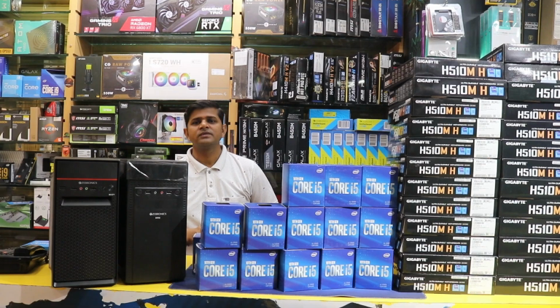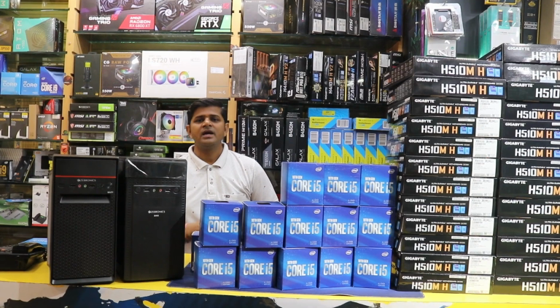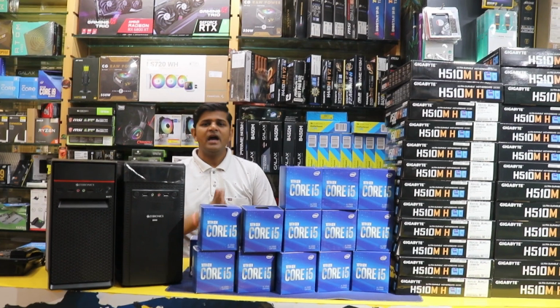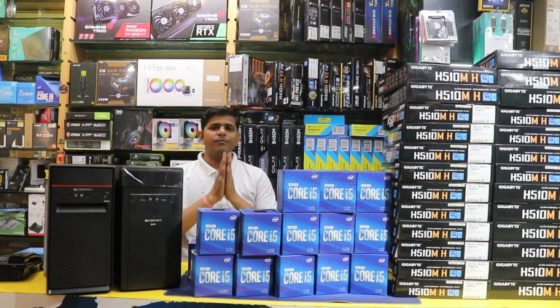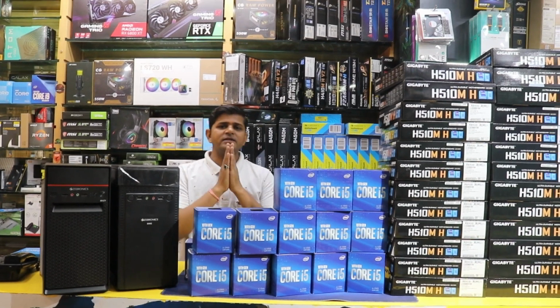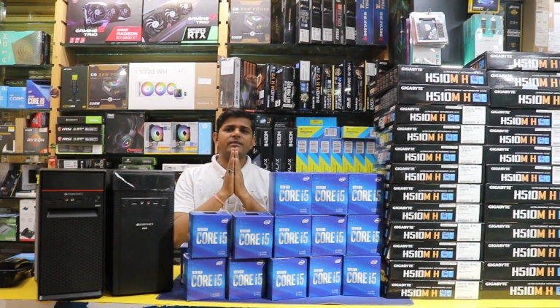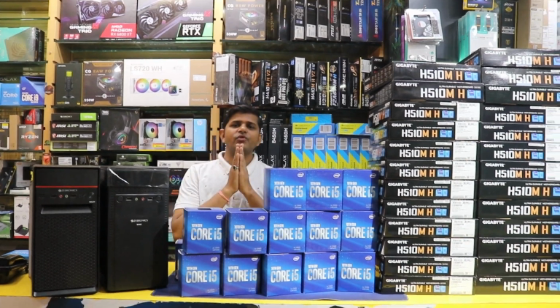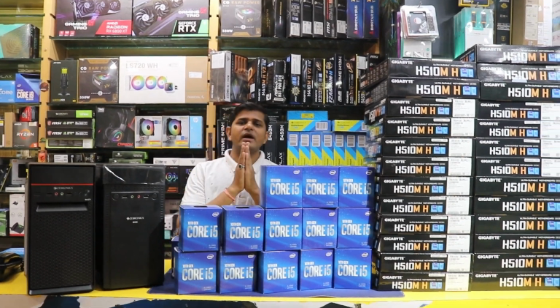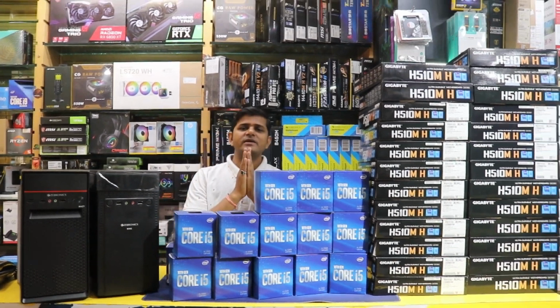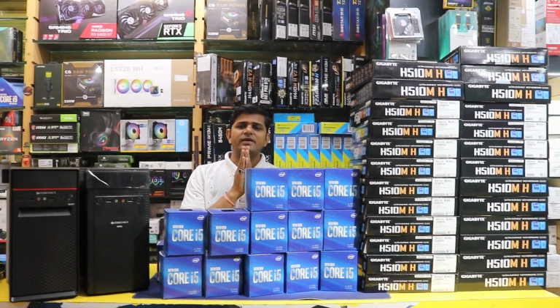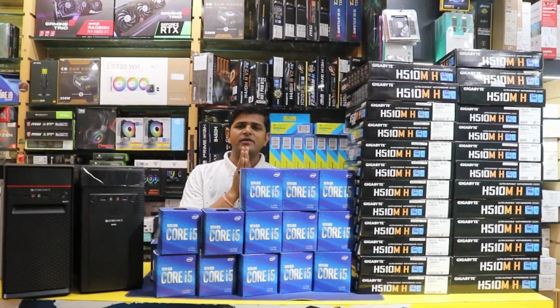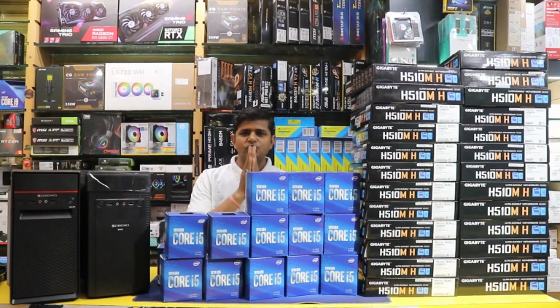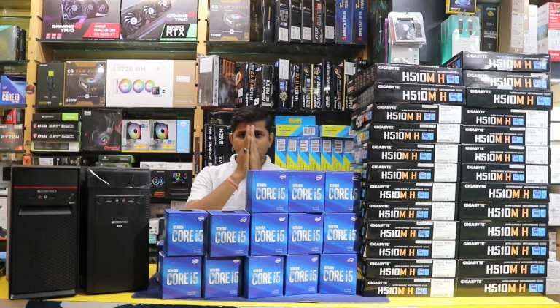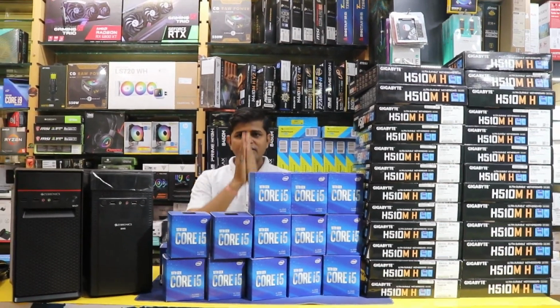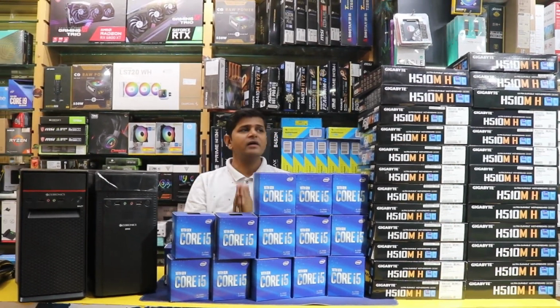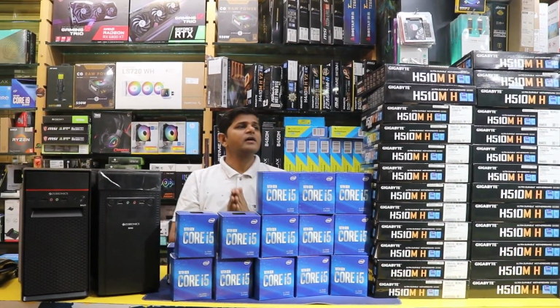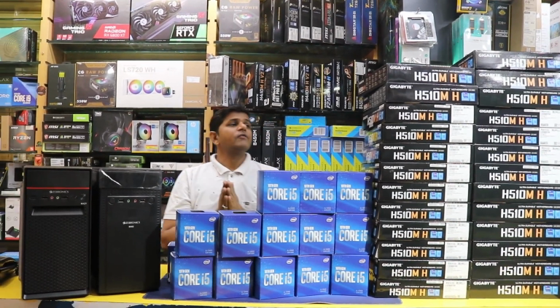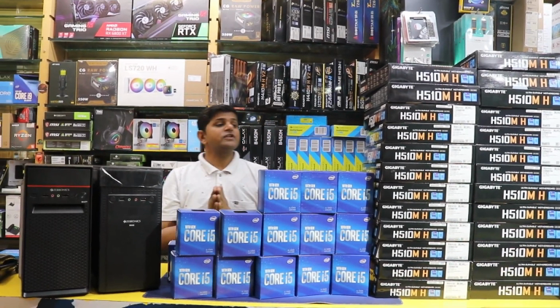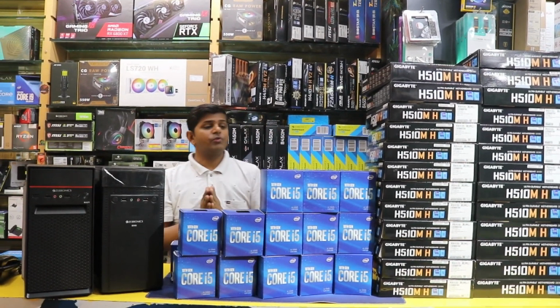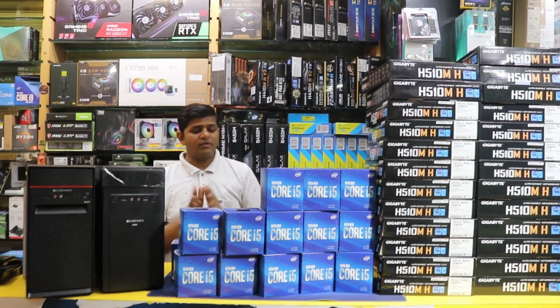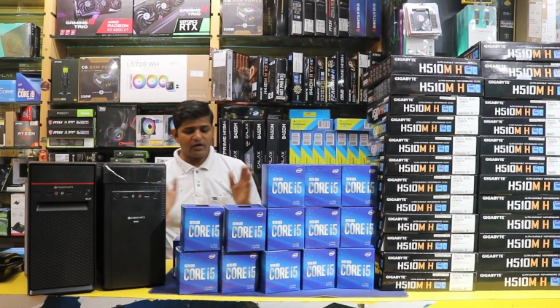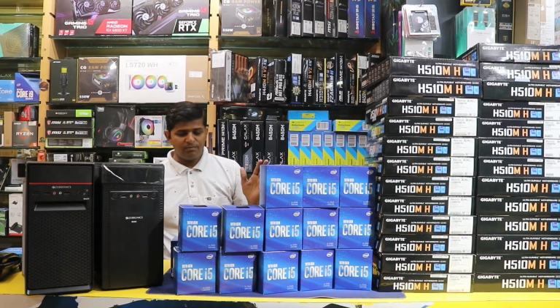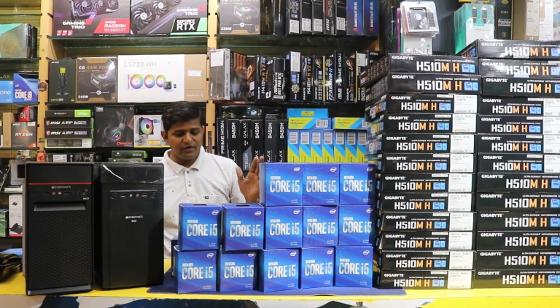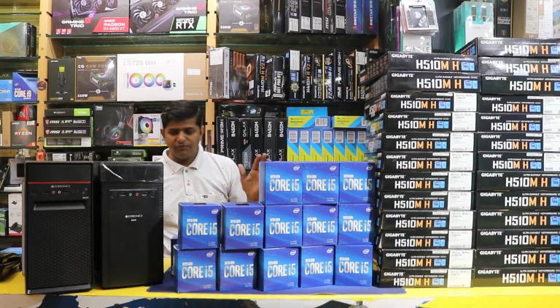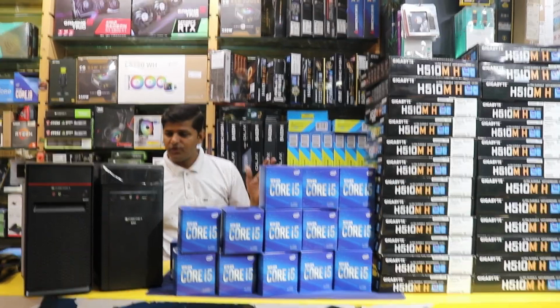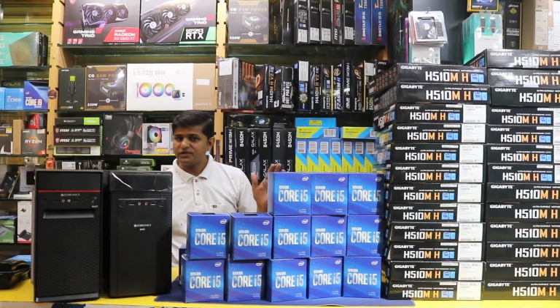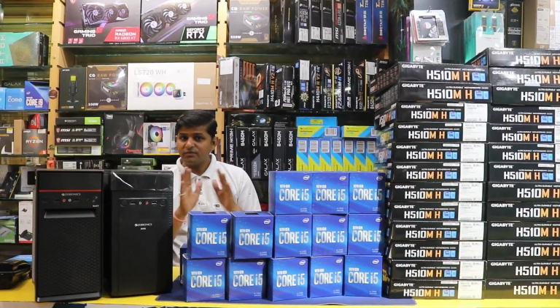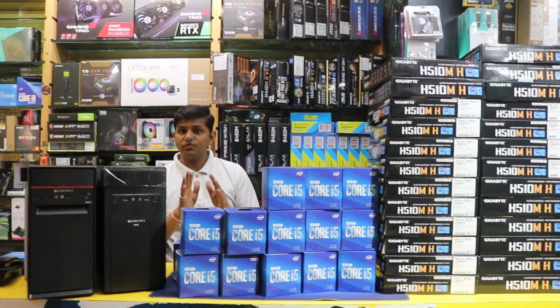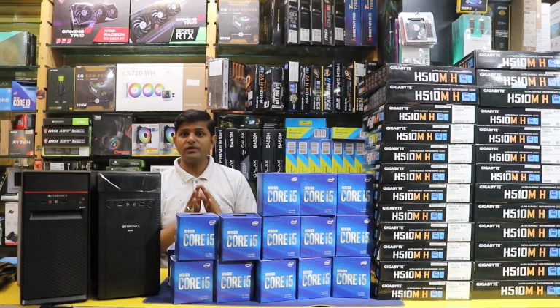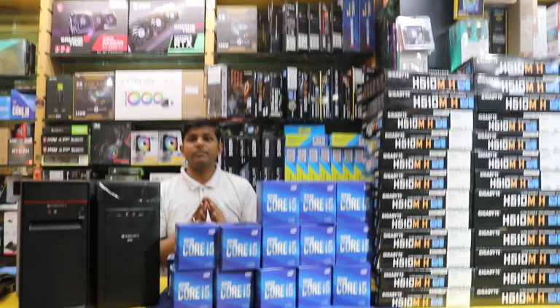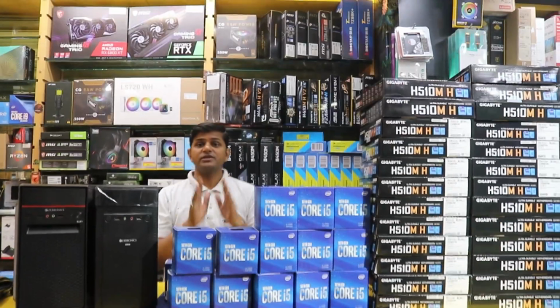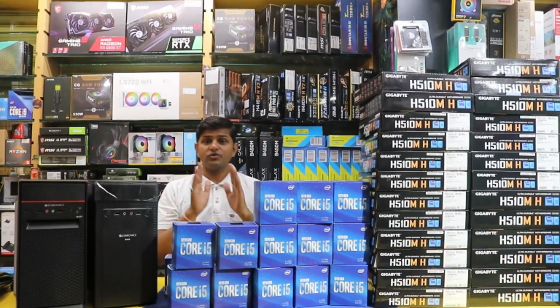Hello friends, my name is ComputerMegaMart. Welcome to ComputerMegaMart. First of all, I have a completely full system and budget build.